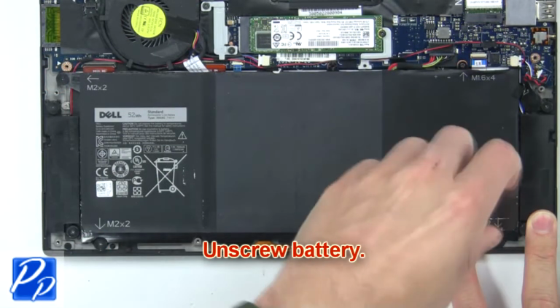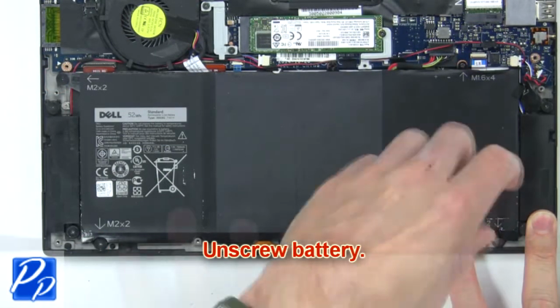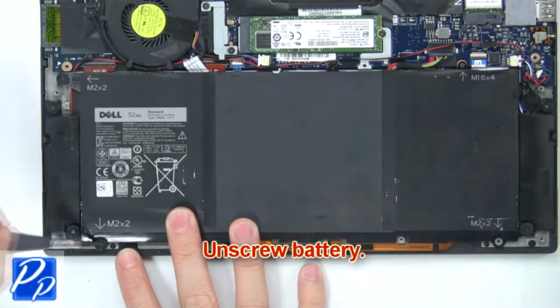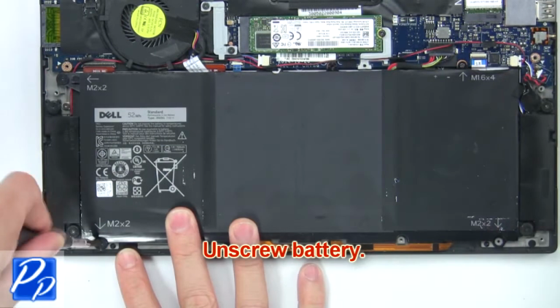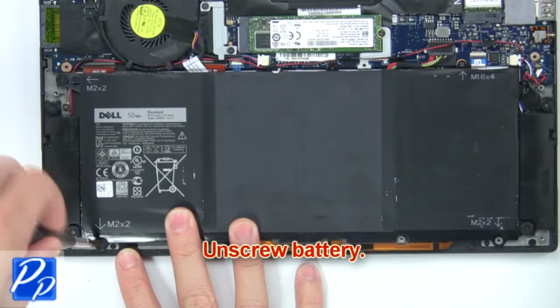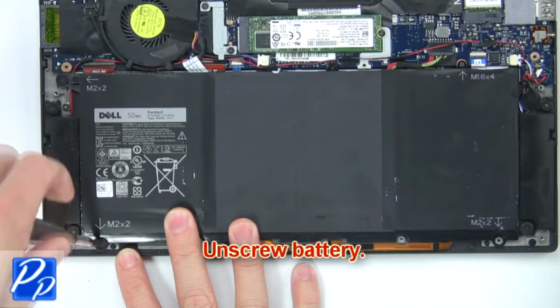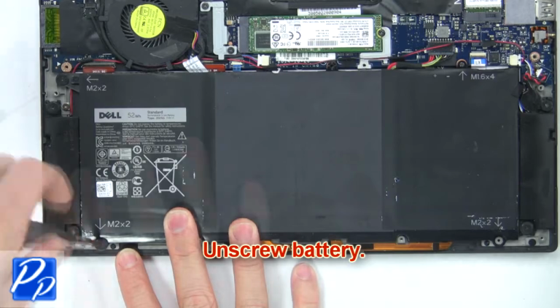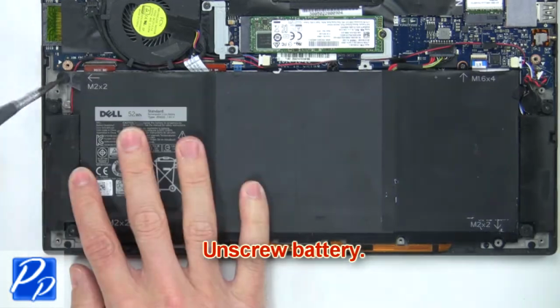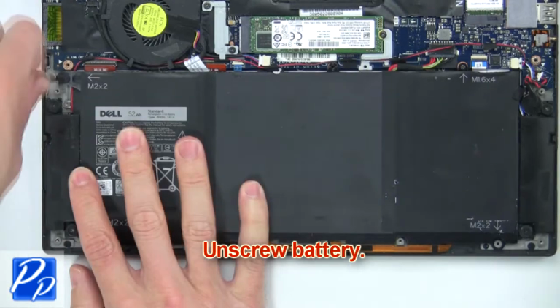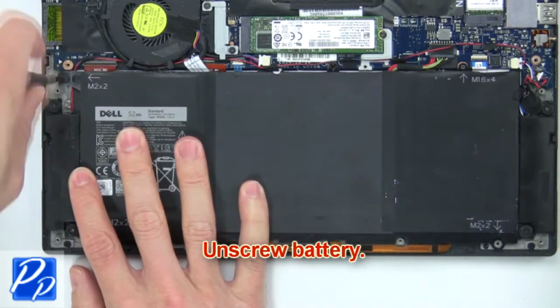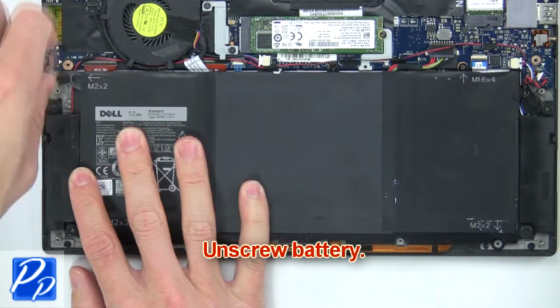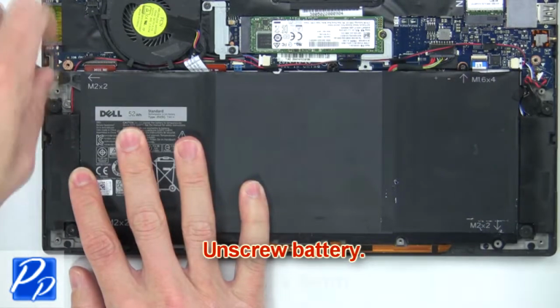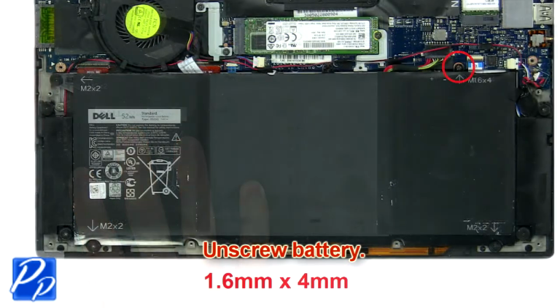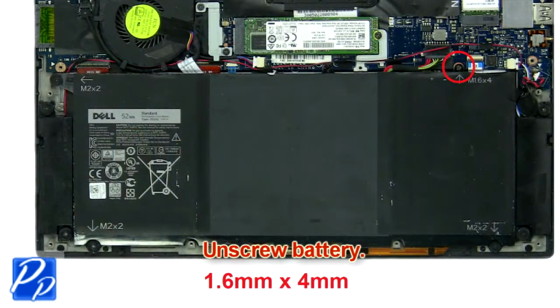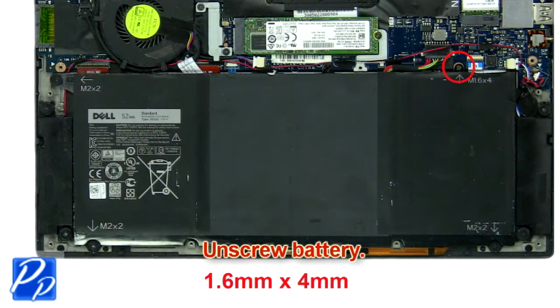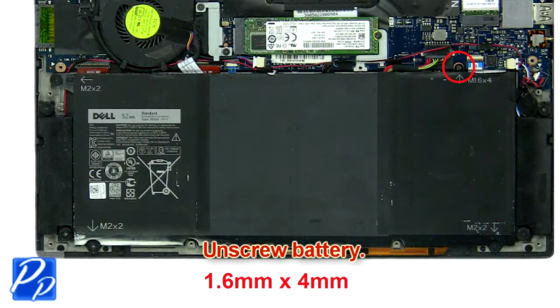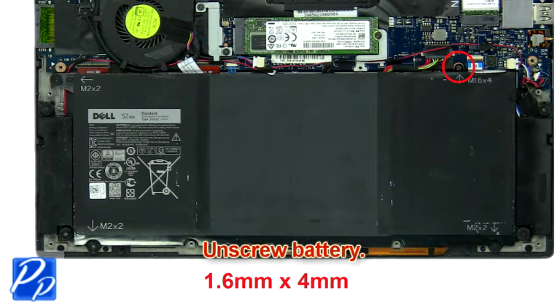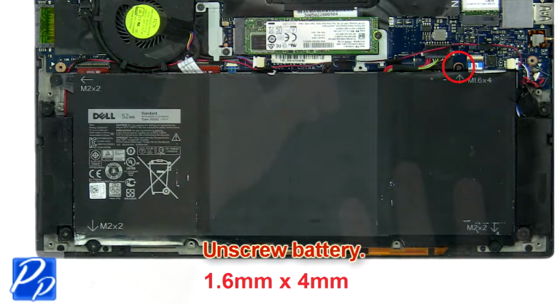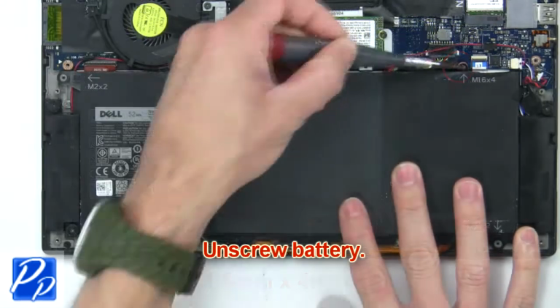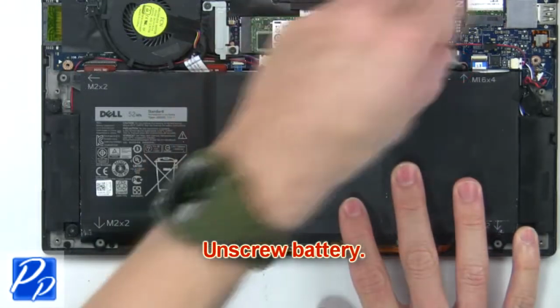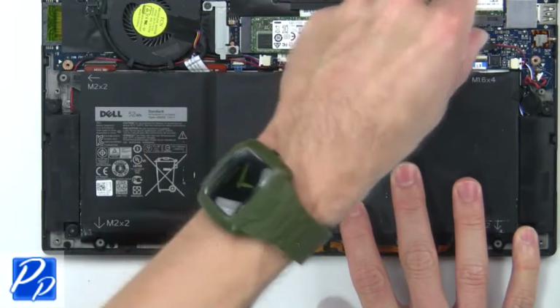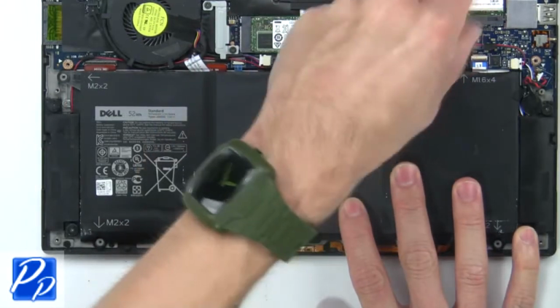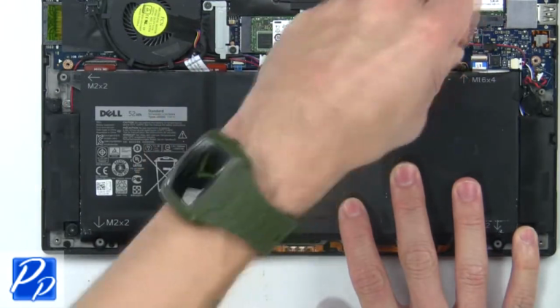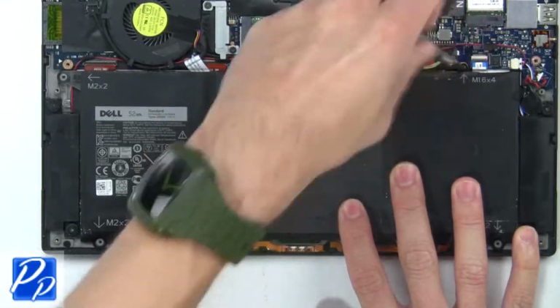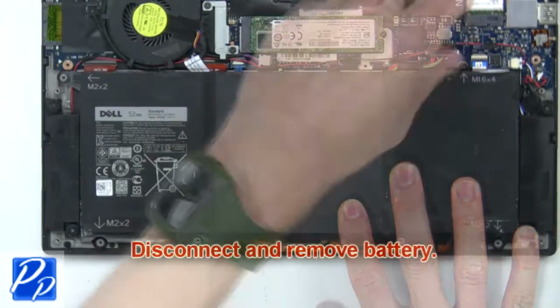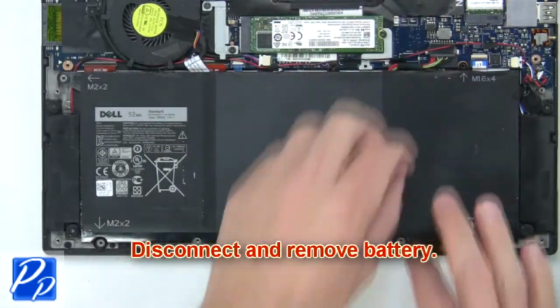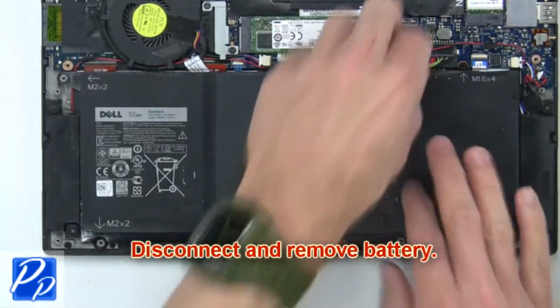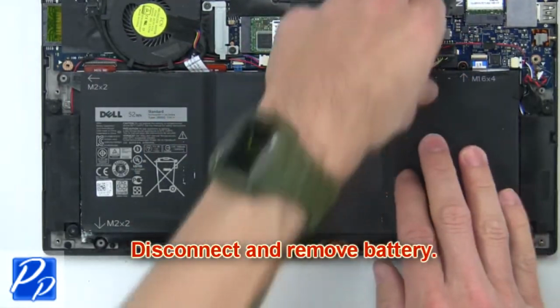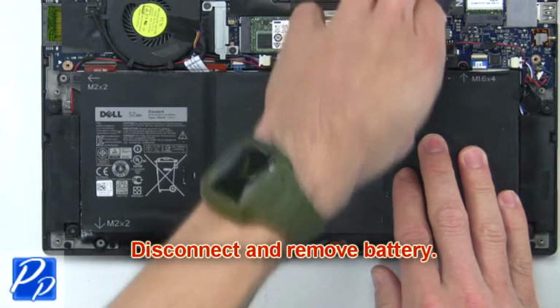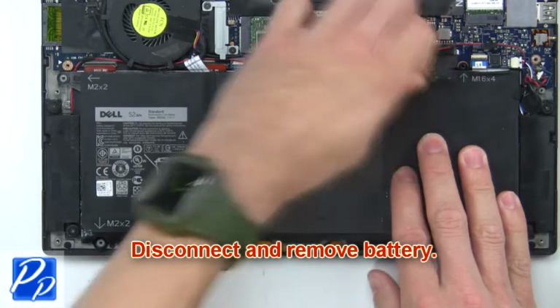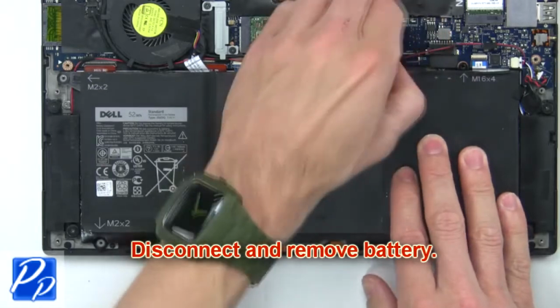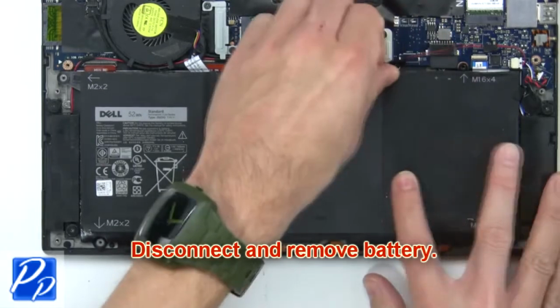Next, unscrew the battery. Then disconnect and remove the battery.